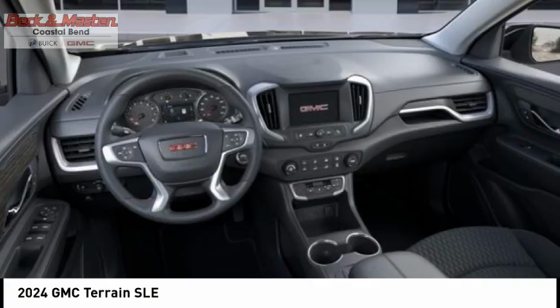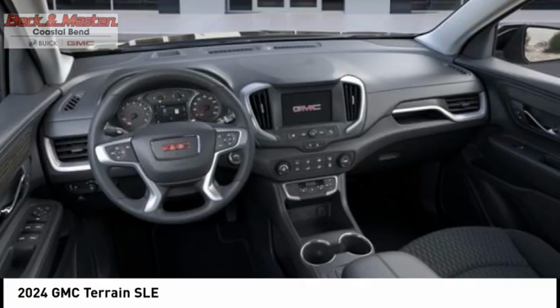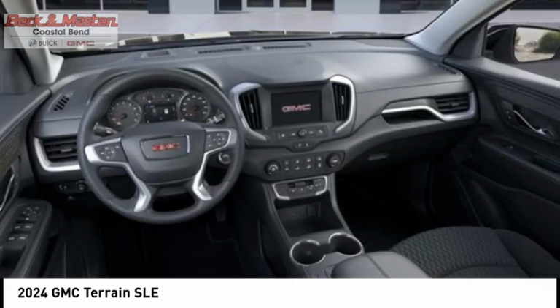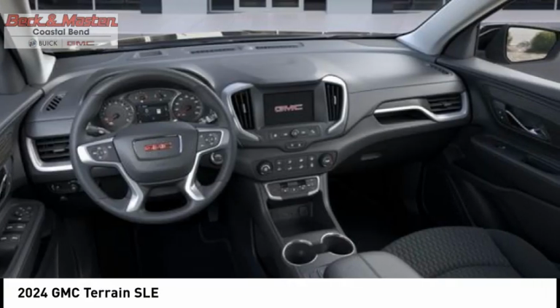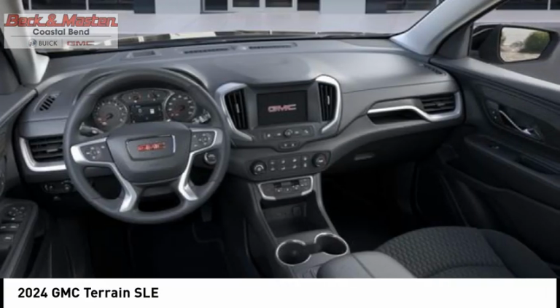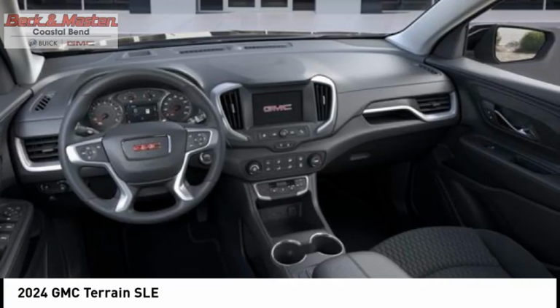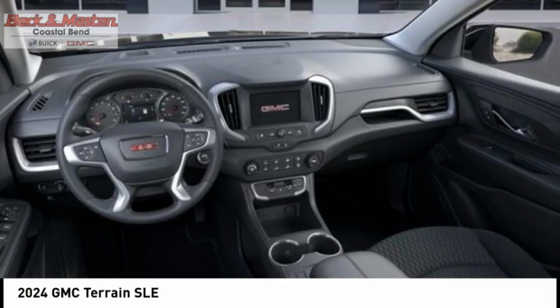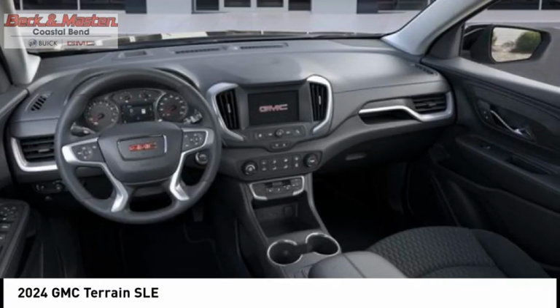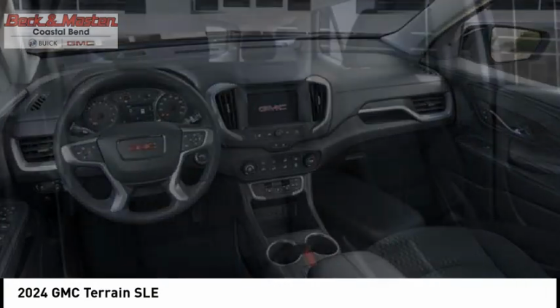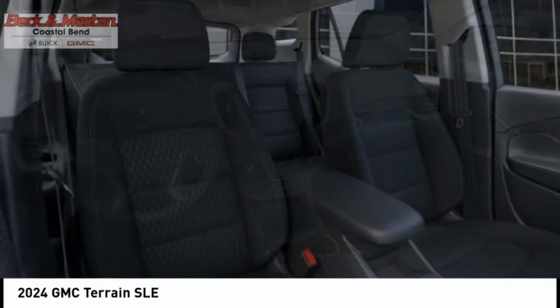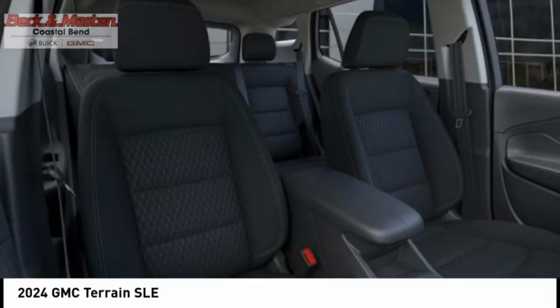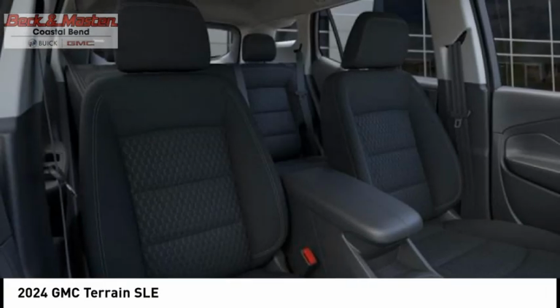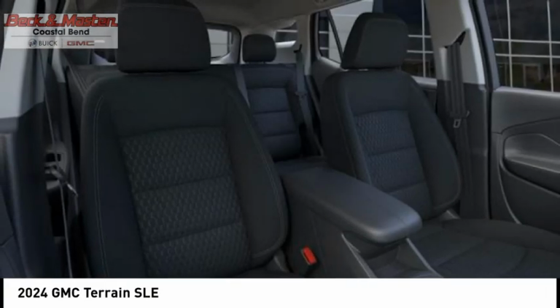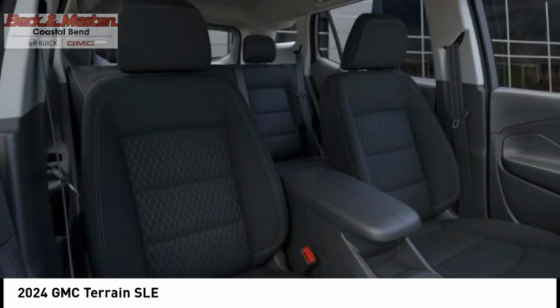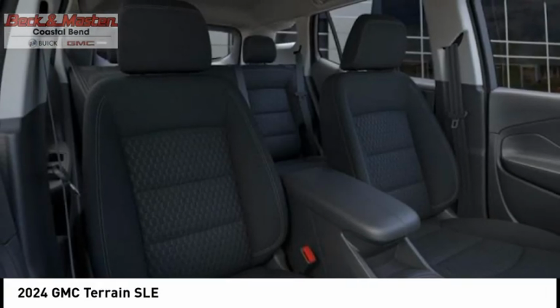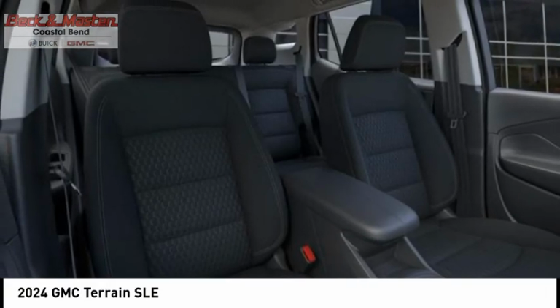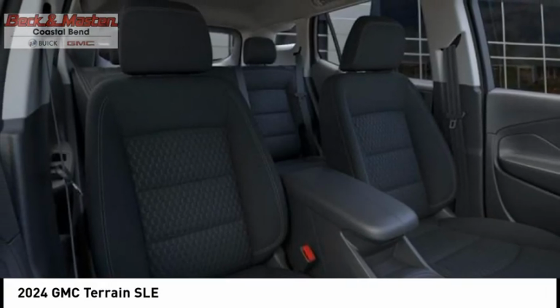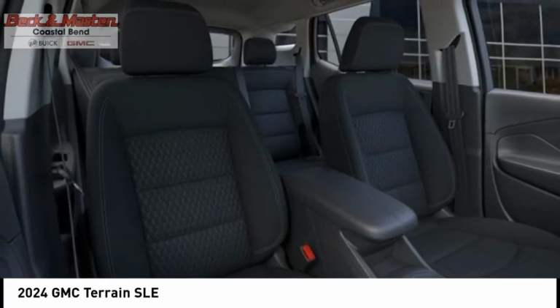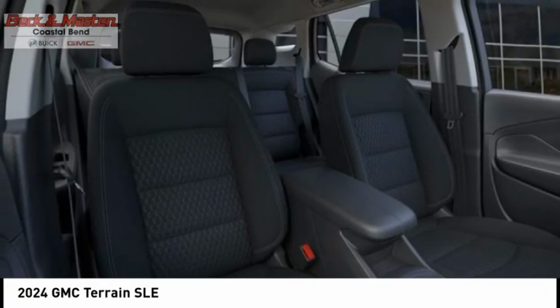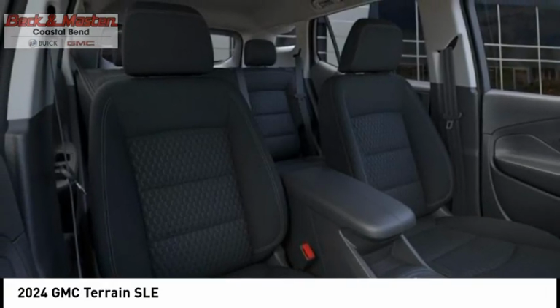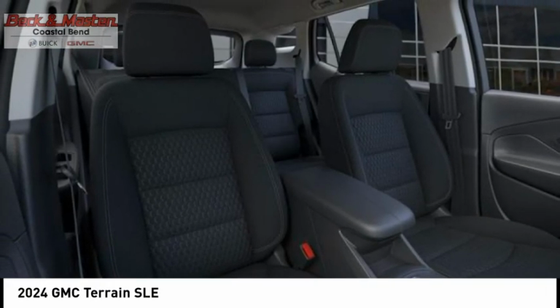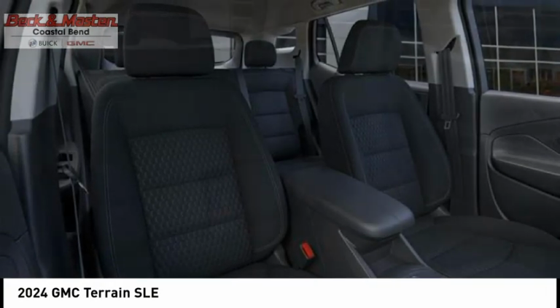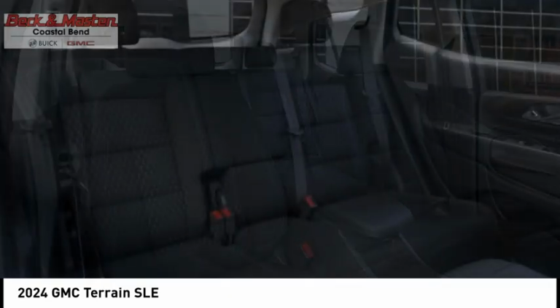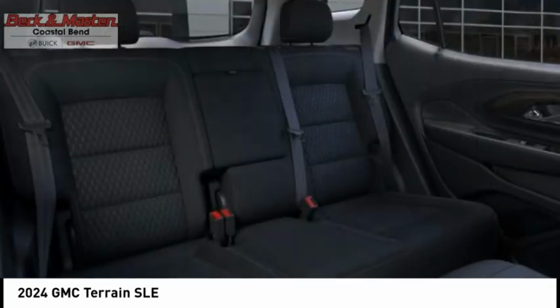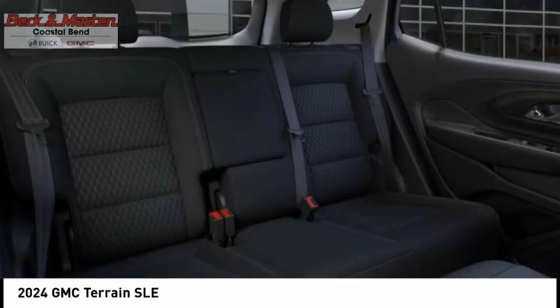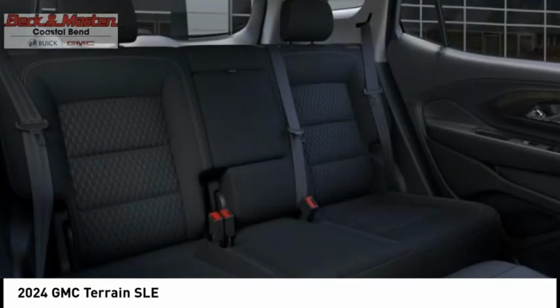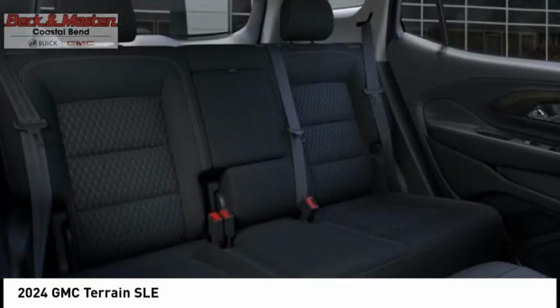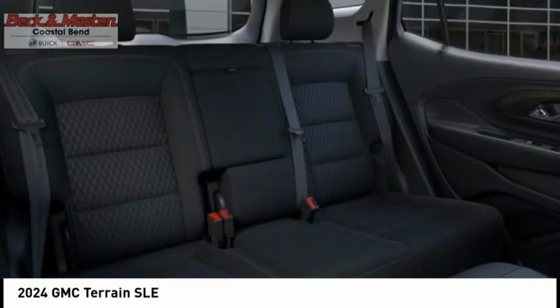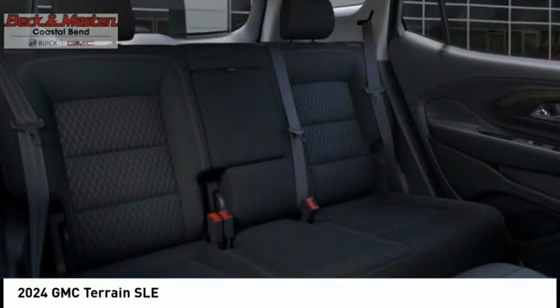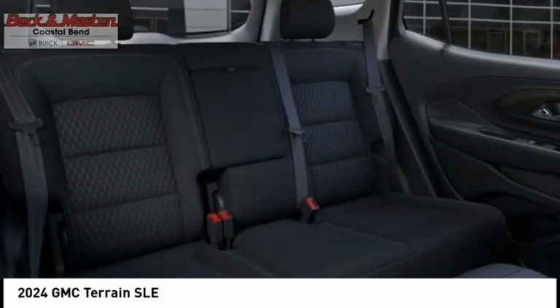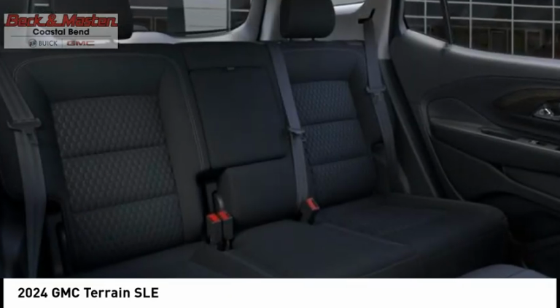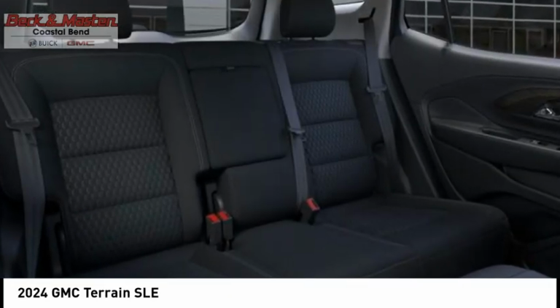Wi-Fi hotspot compatible, audio radio, touchscreen display, electronic messaging assistance with read function.